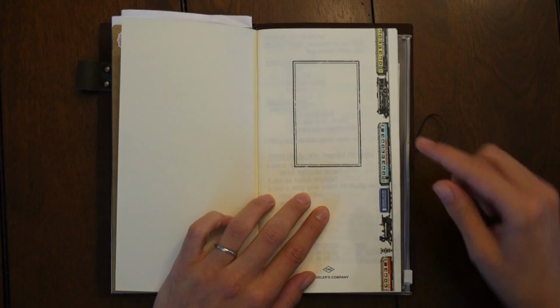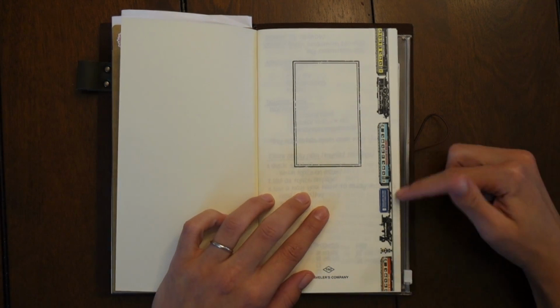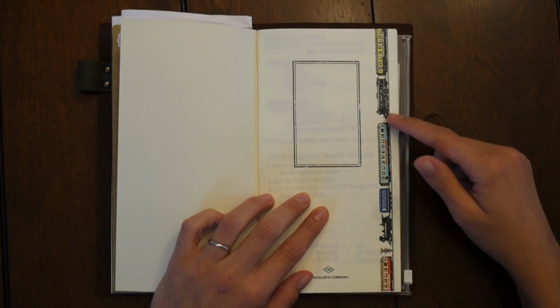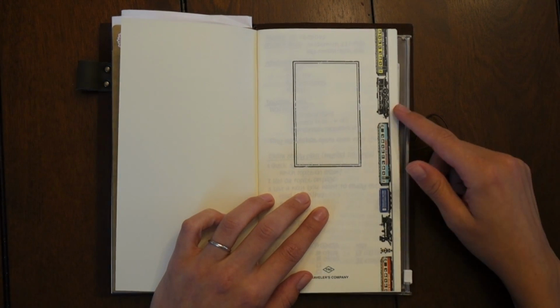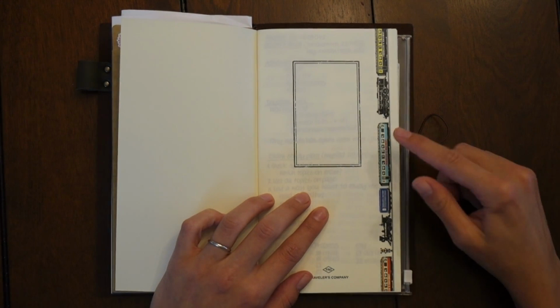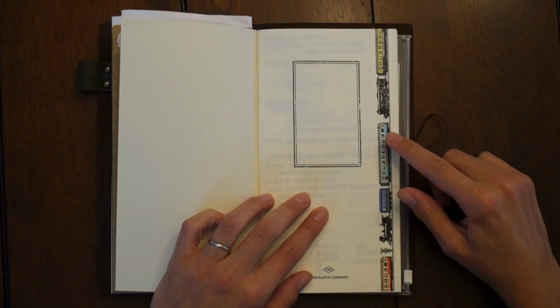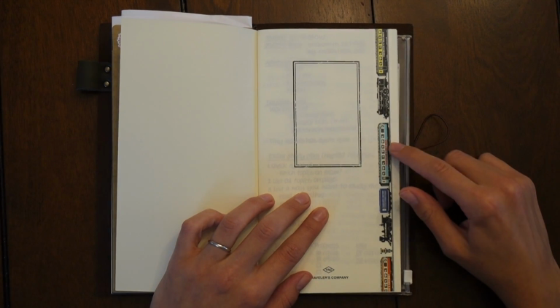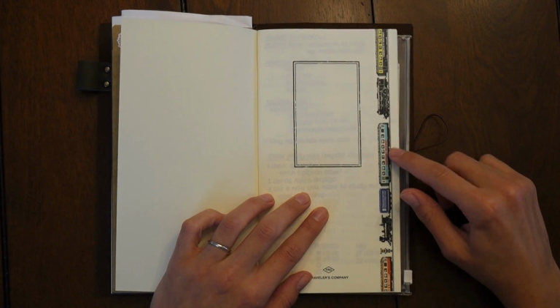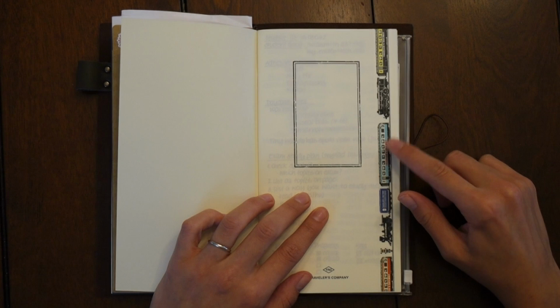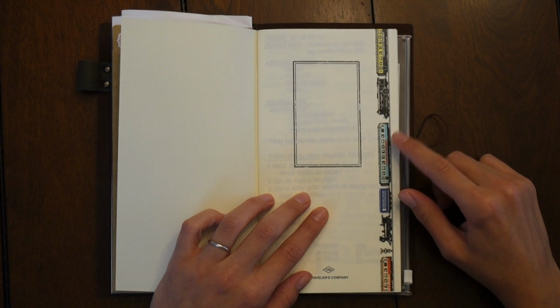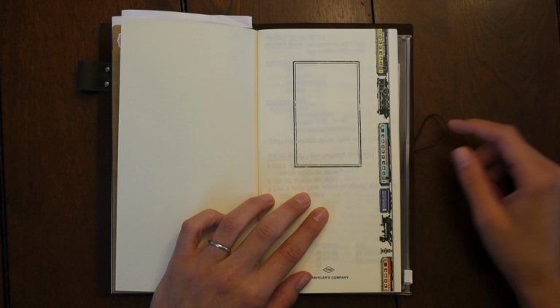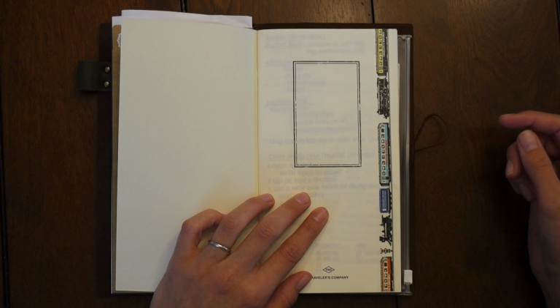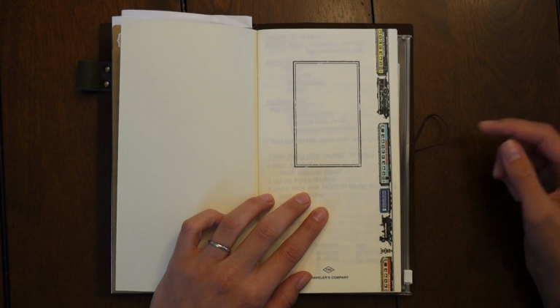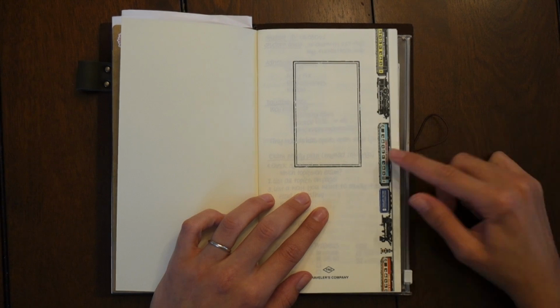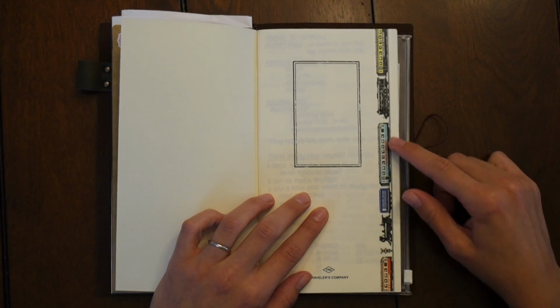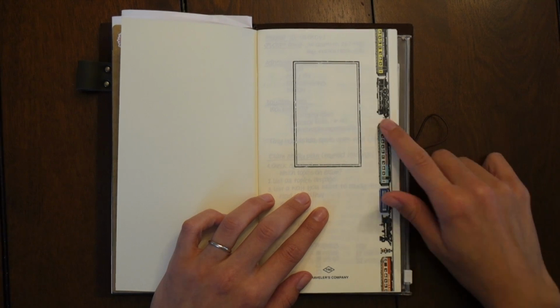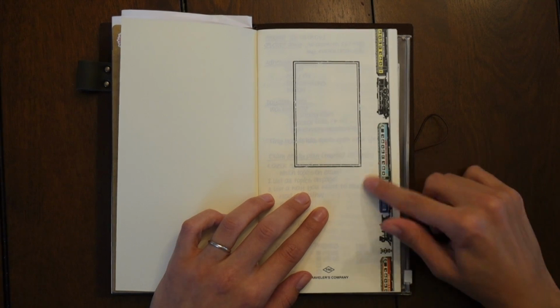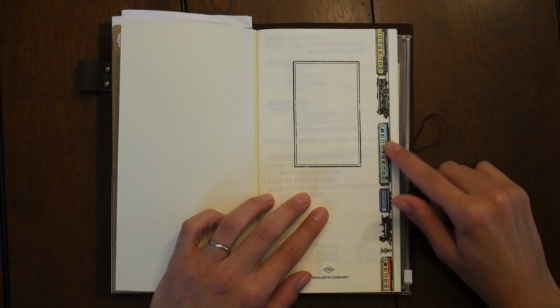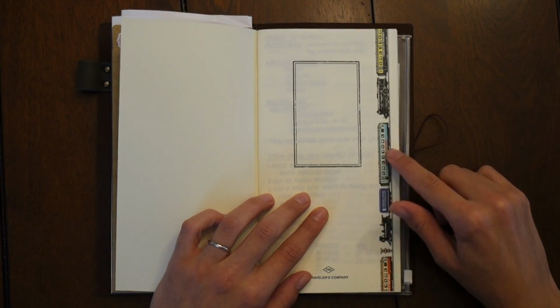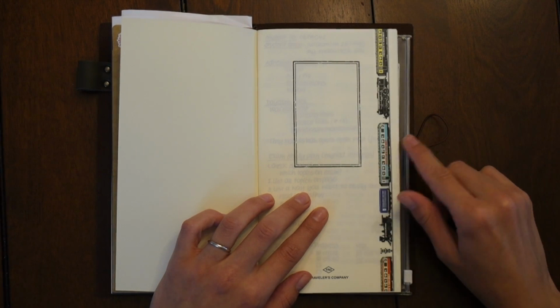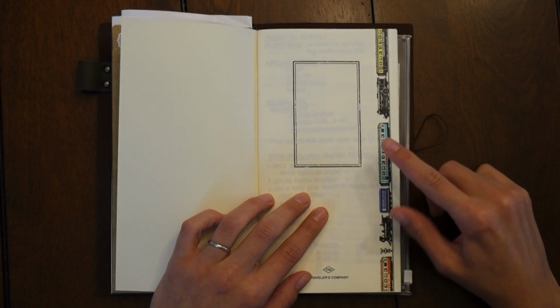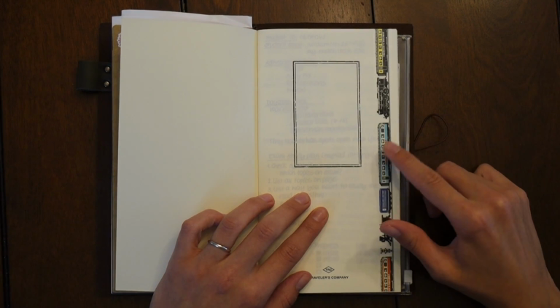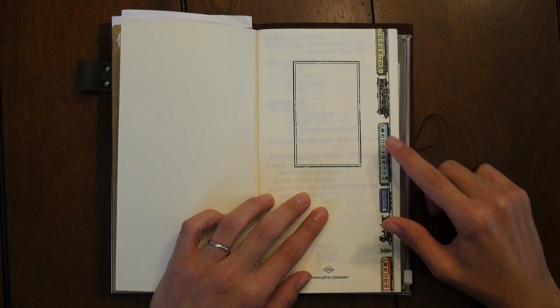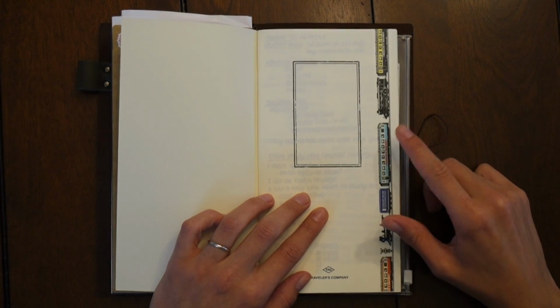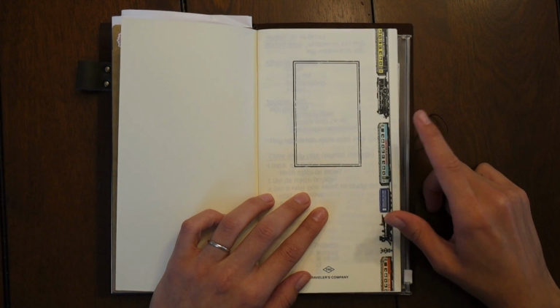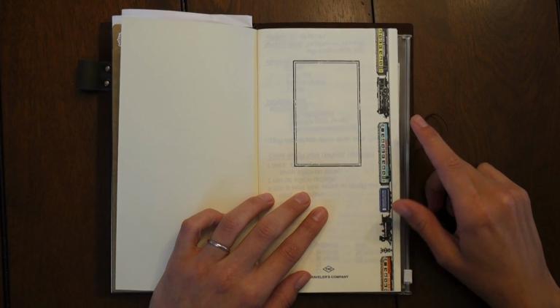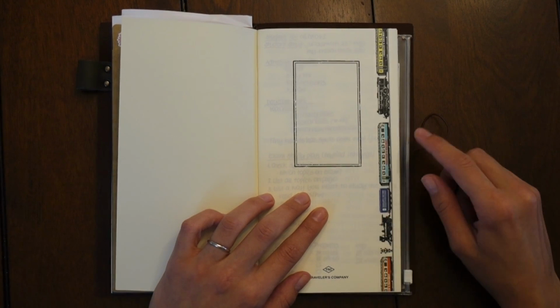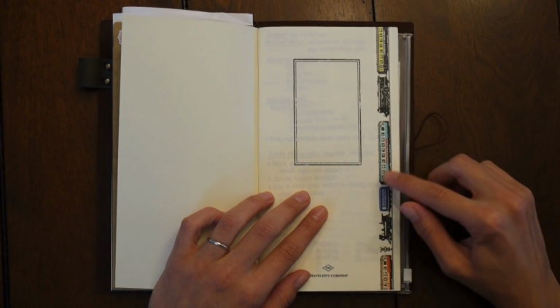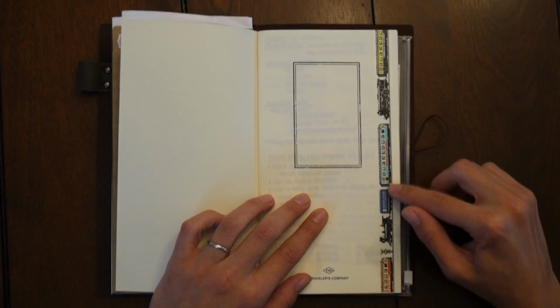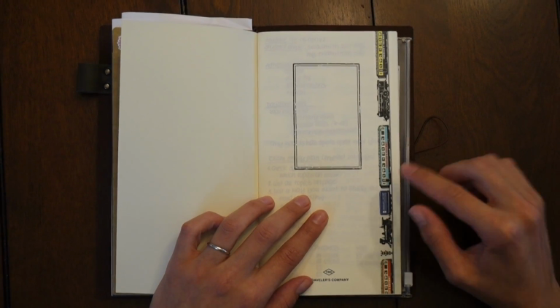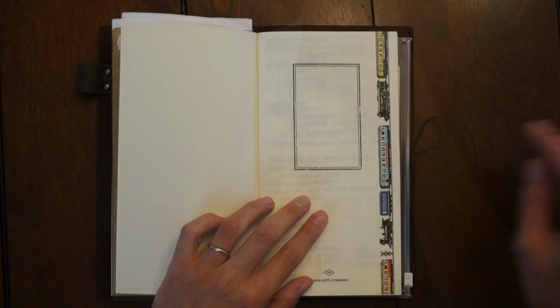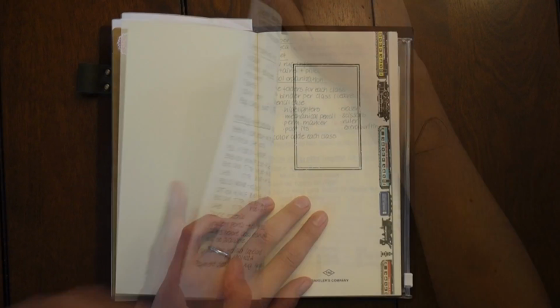This is the washi tape that my husband picked out at the Traveler's Factory, which I love very much.